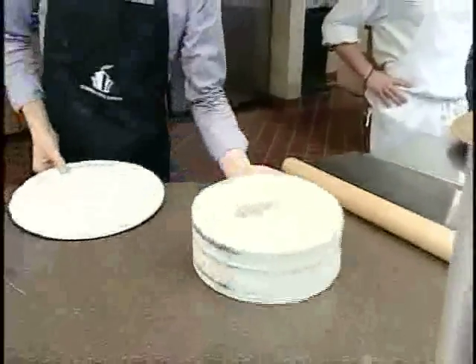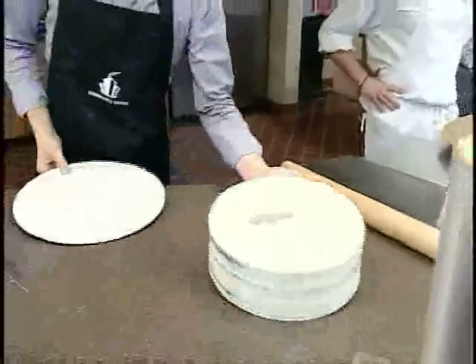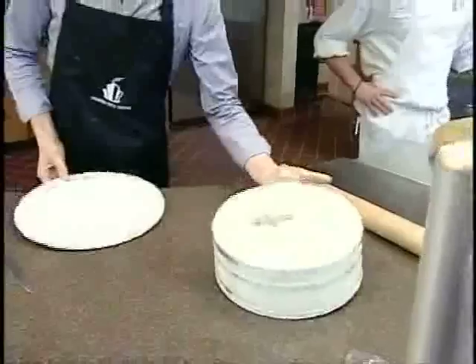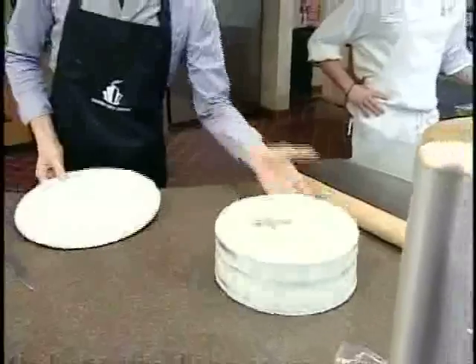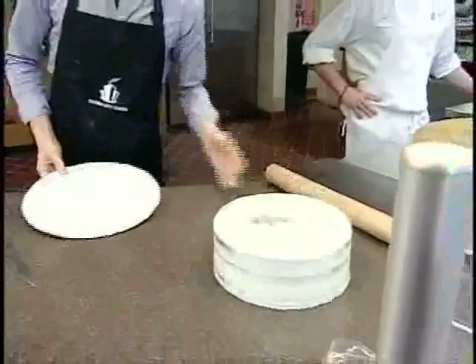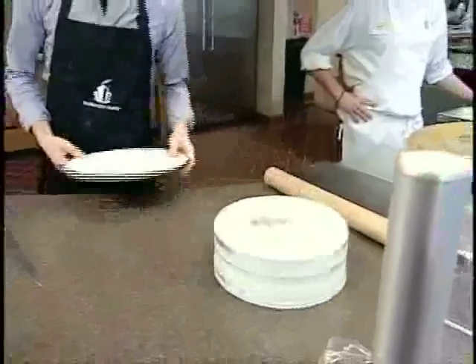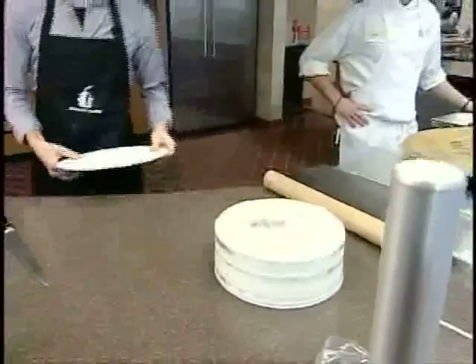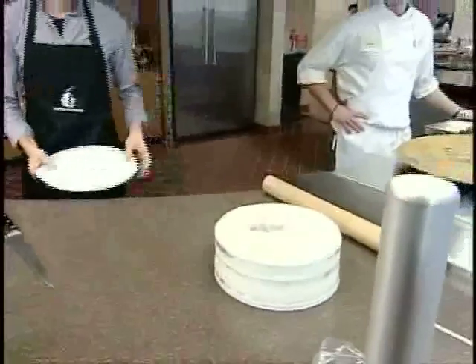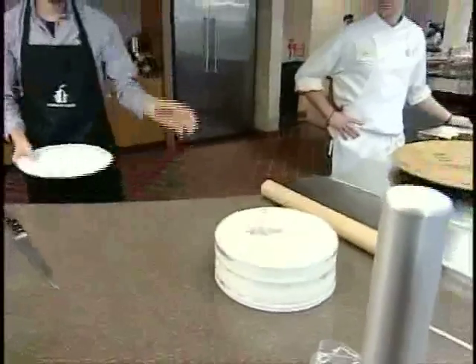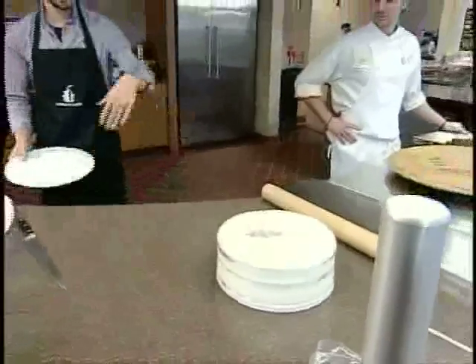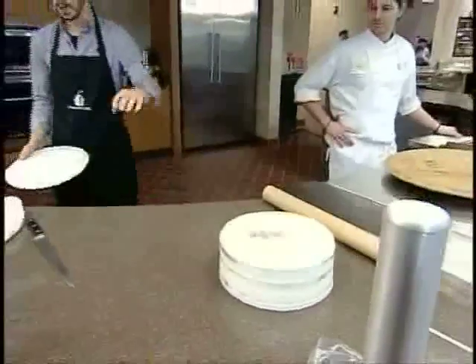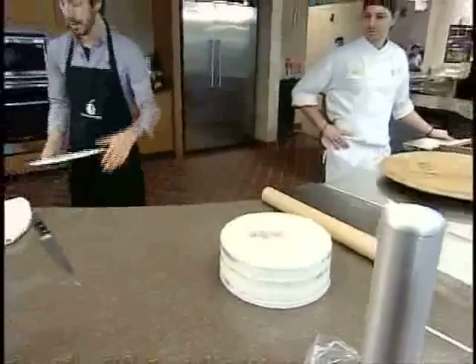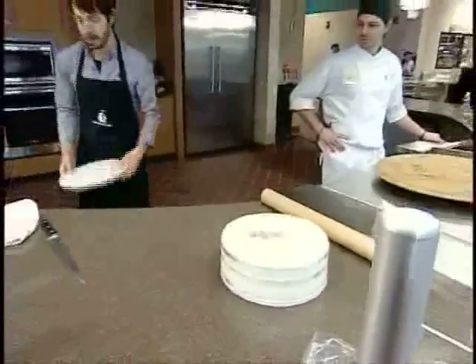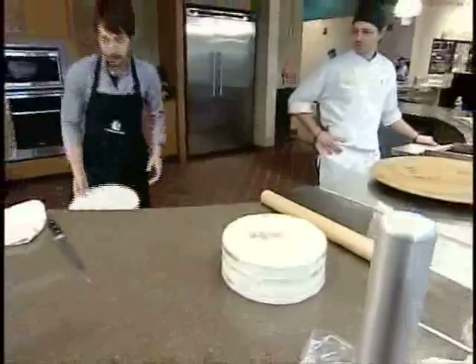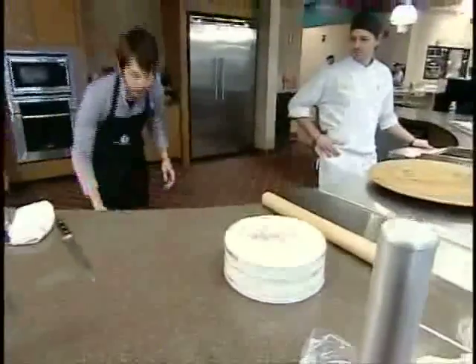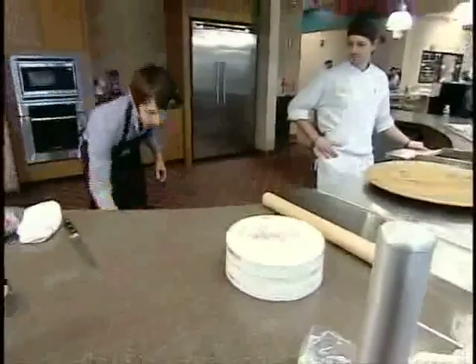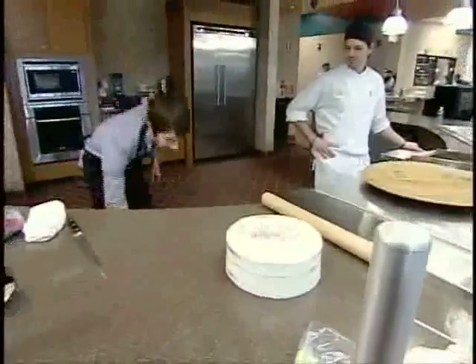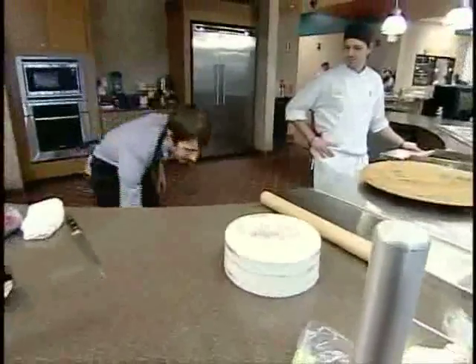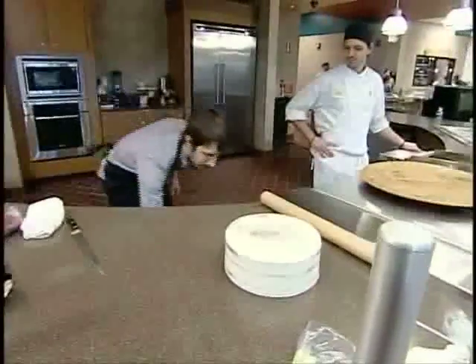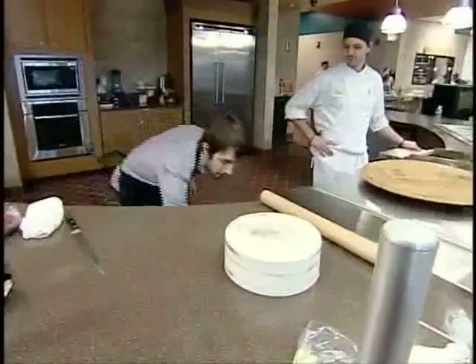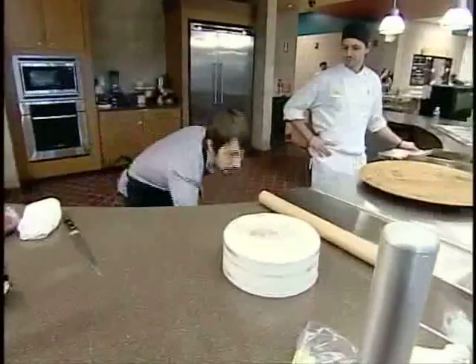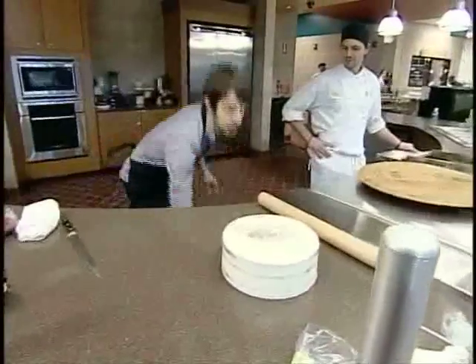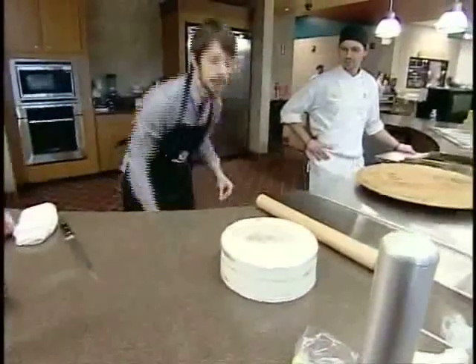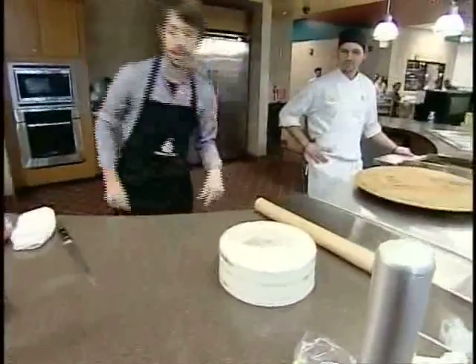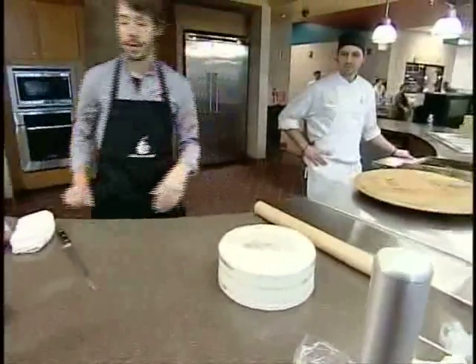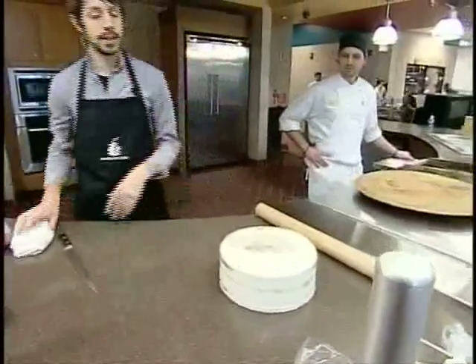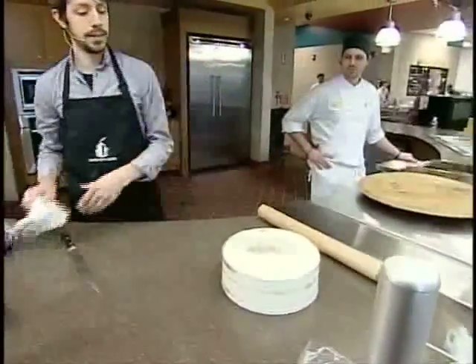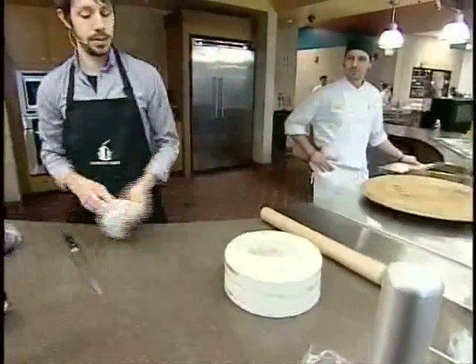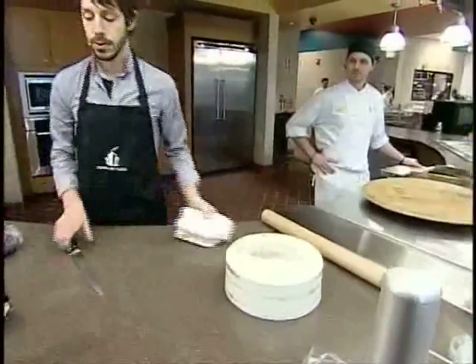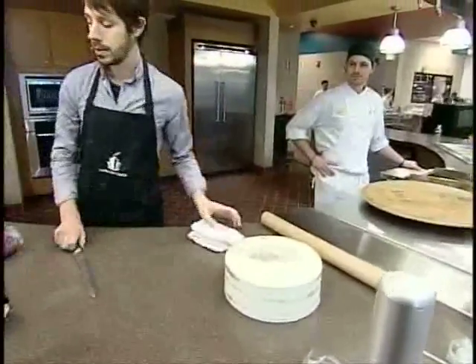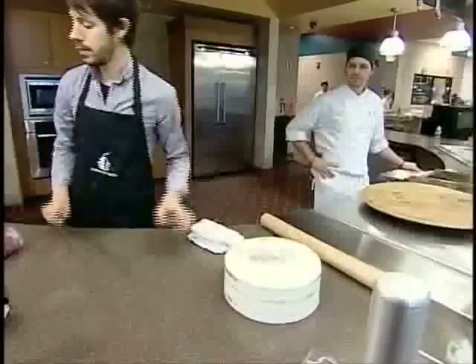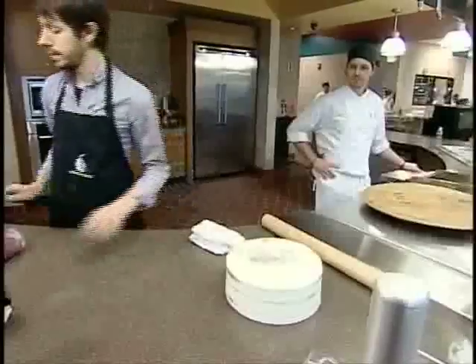And it's covered with a layer of buttercream in order to get the fondant to stick to it.